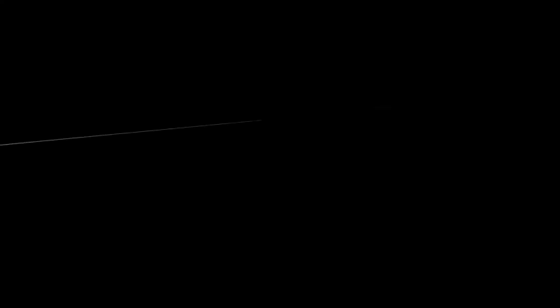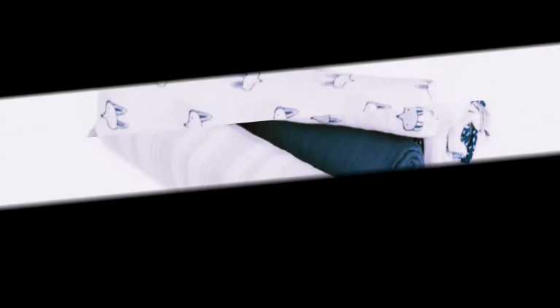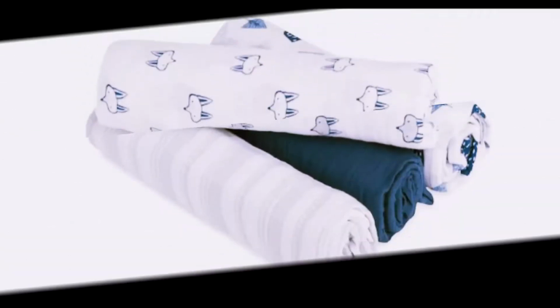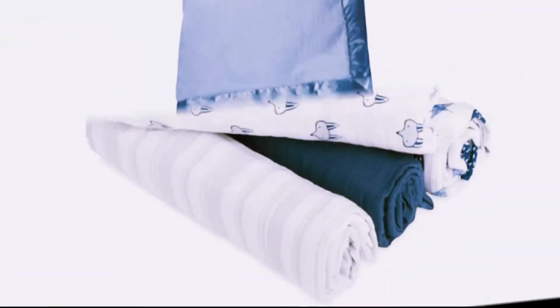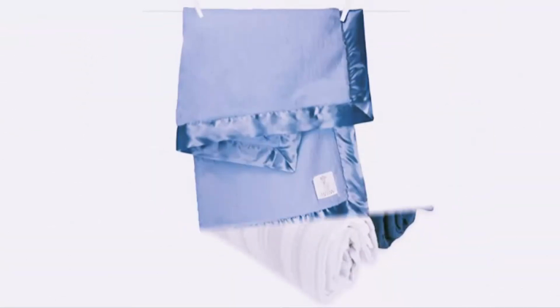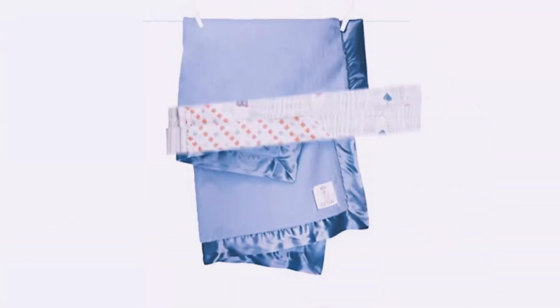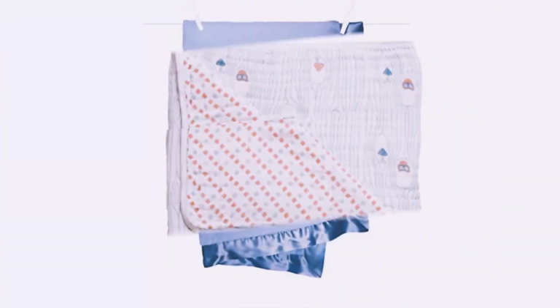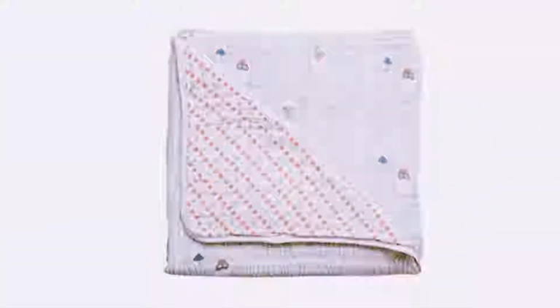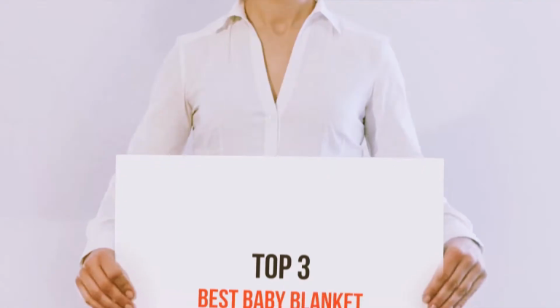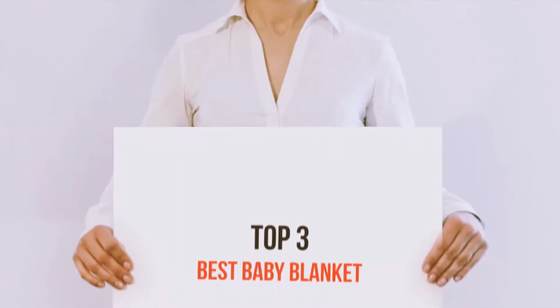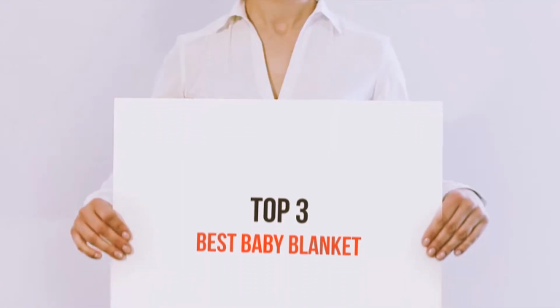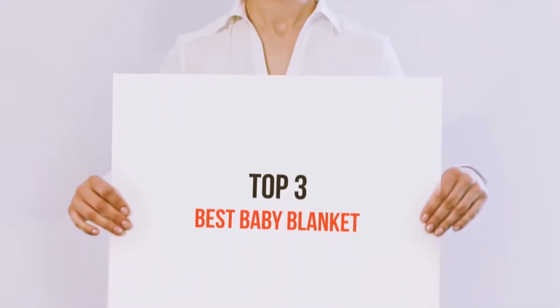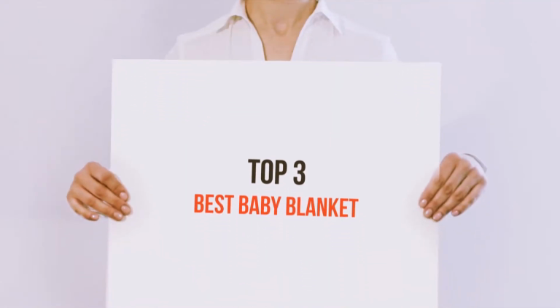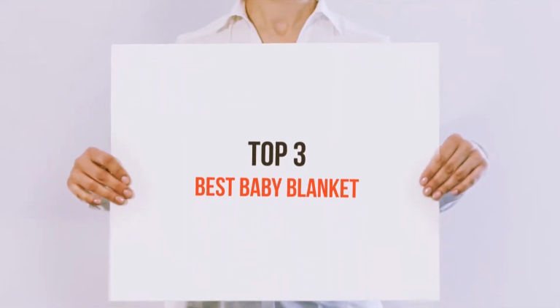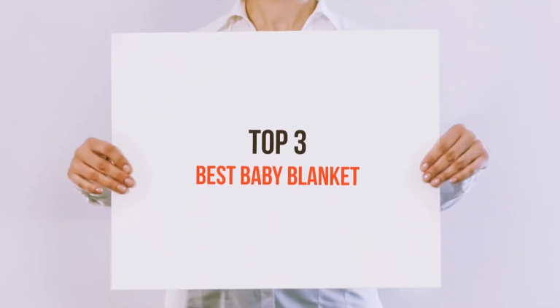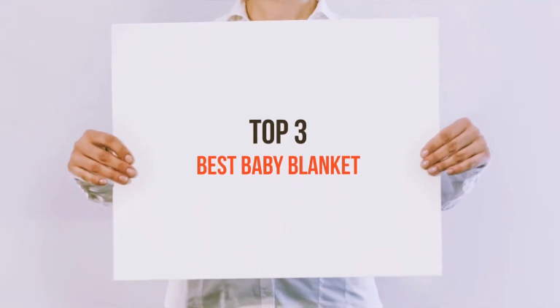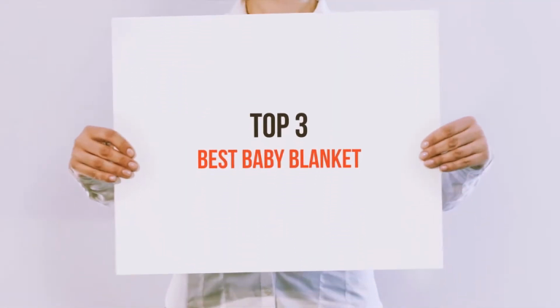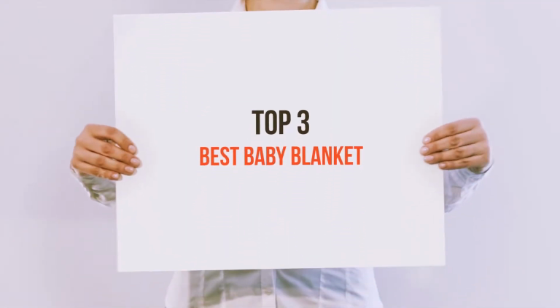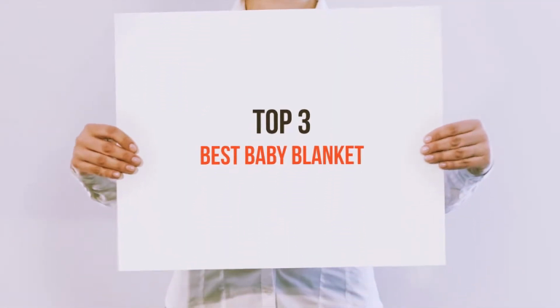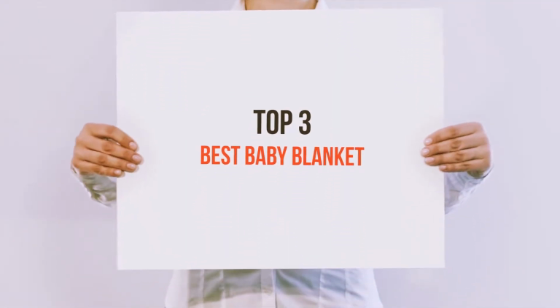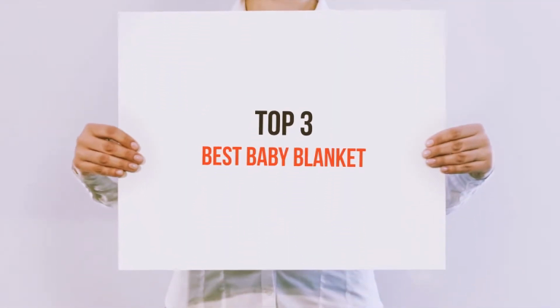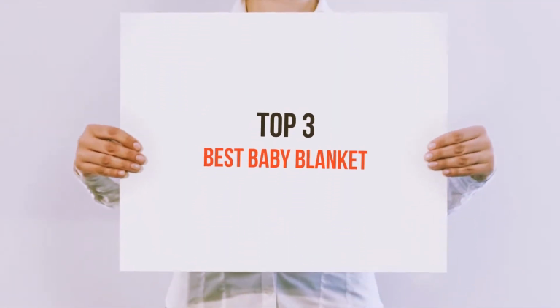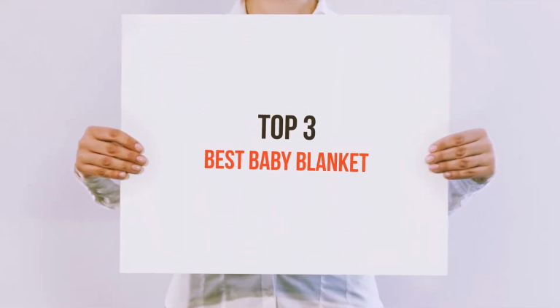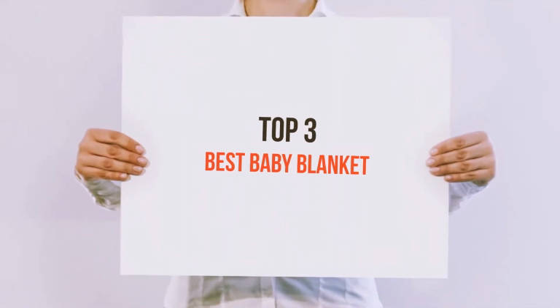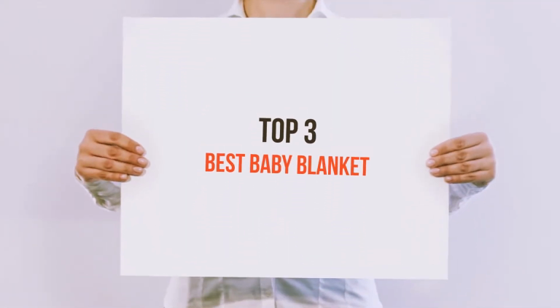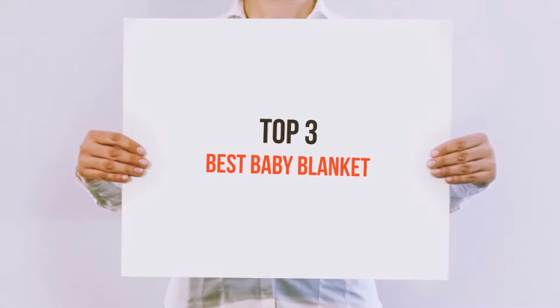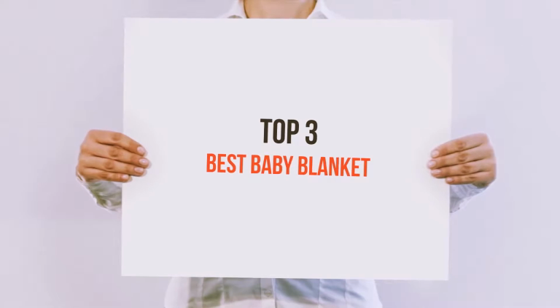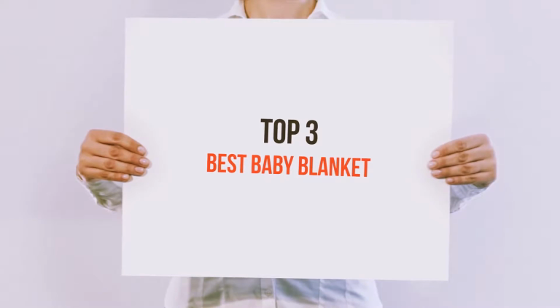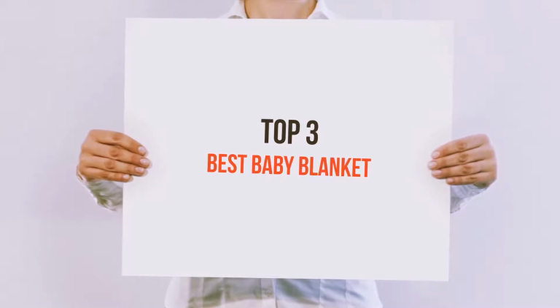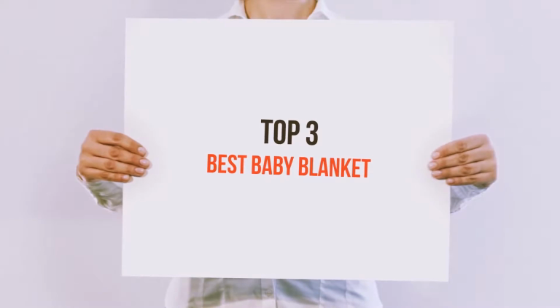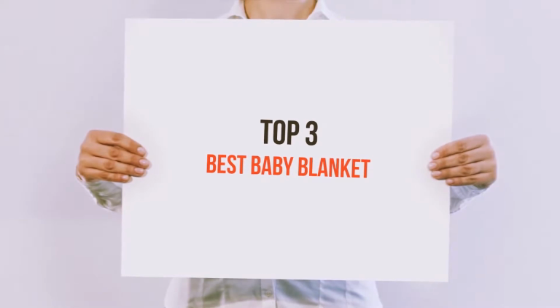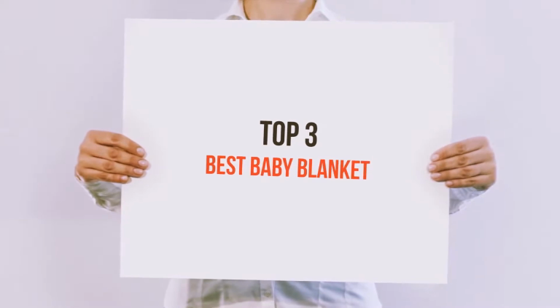Hello guys, welcome back to my channel. Today I'm gonna talk about top 3 best baby blankets.